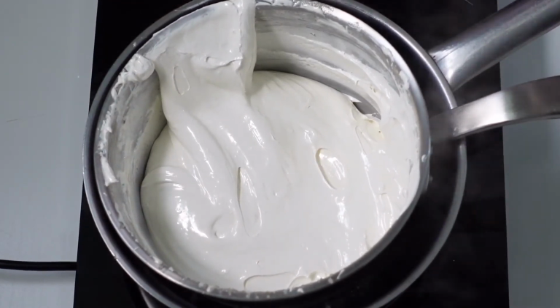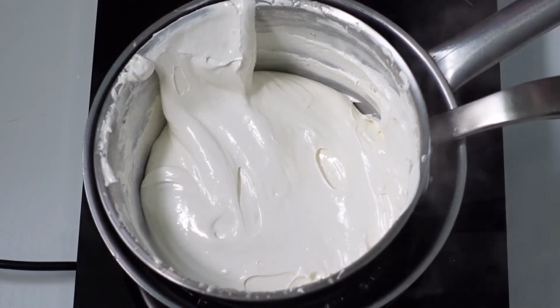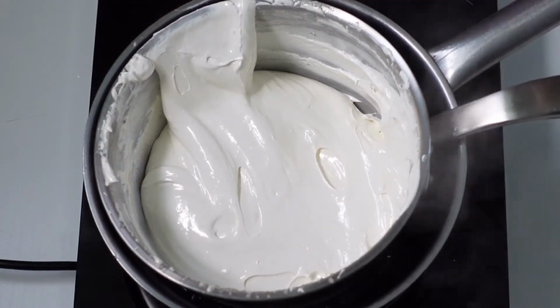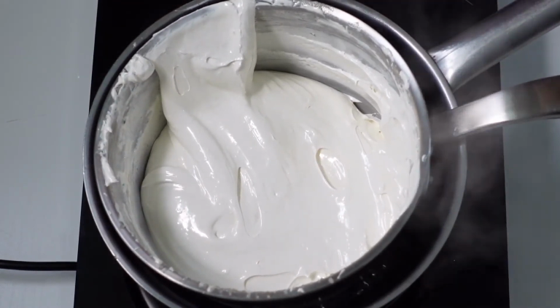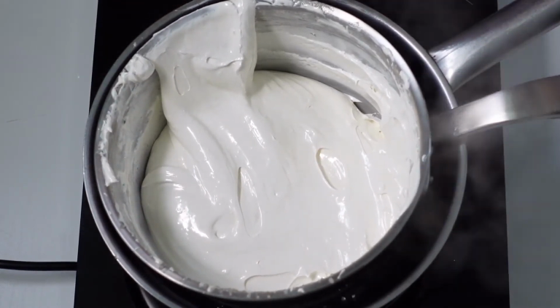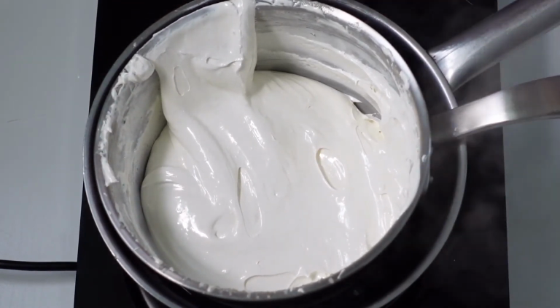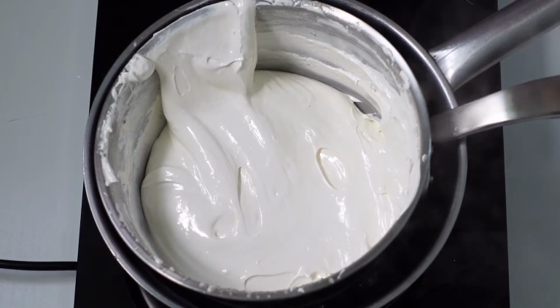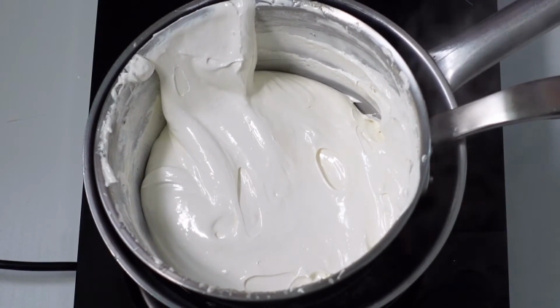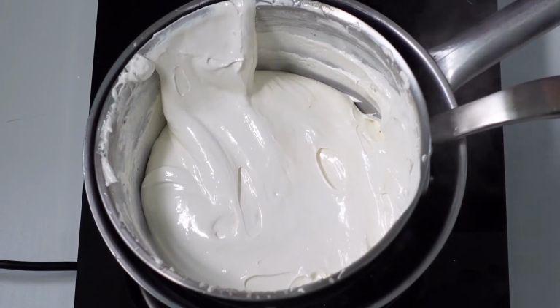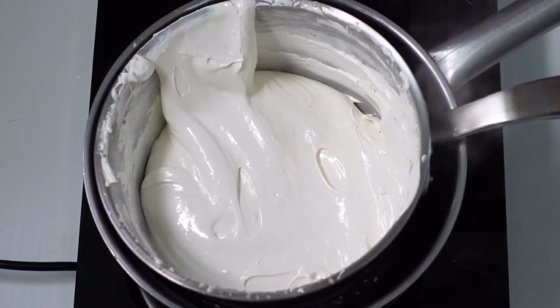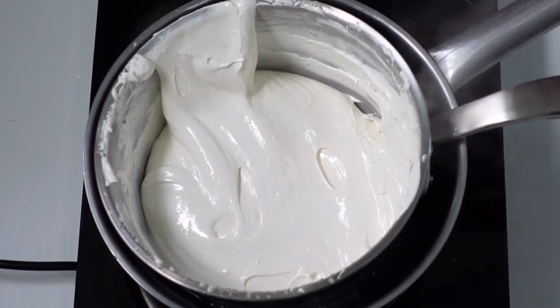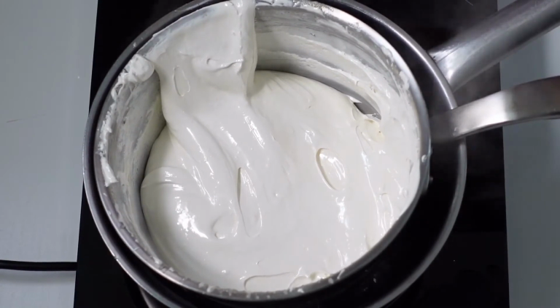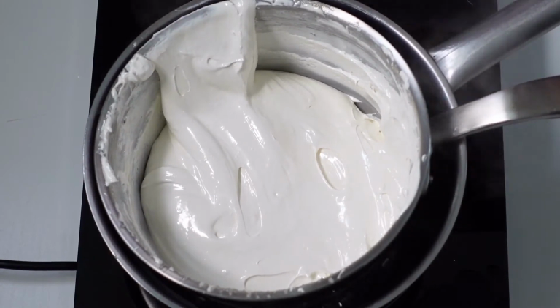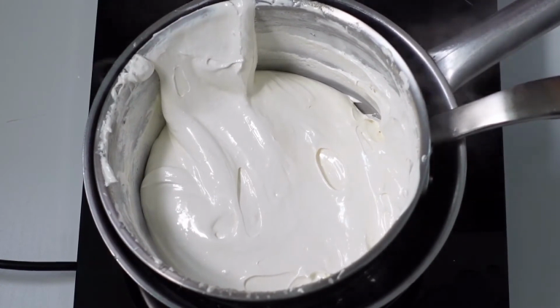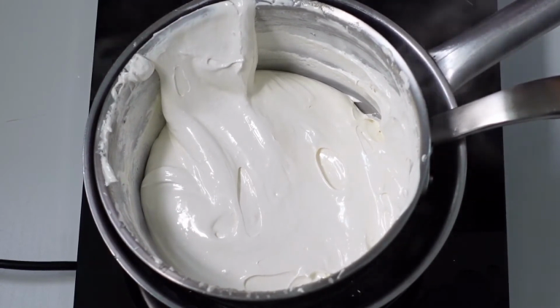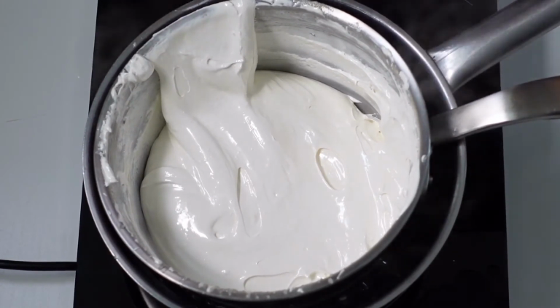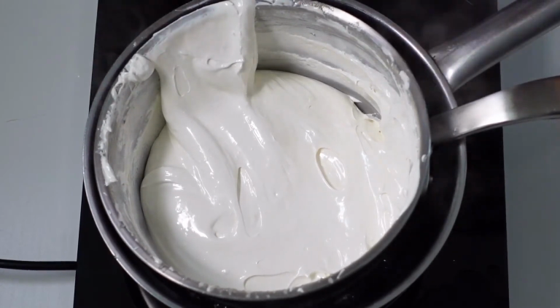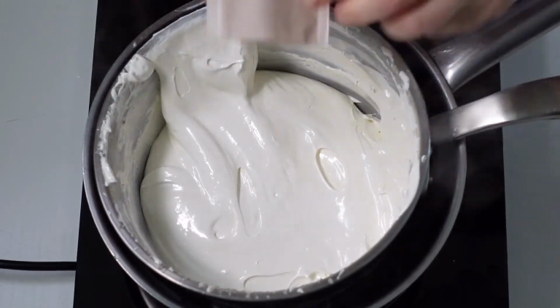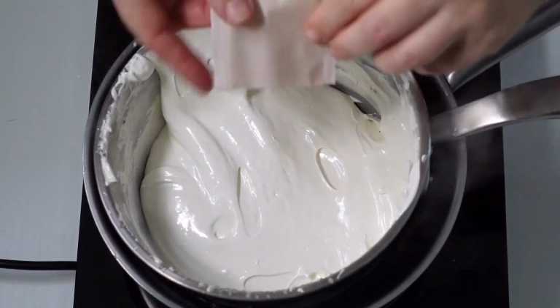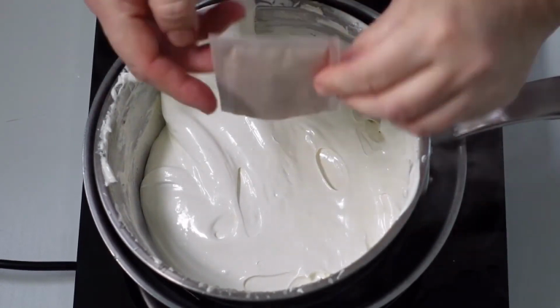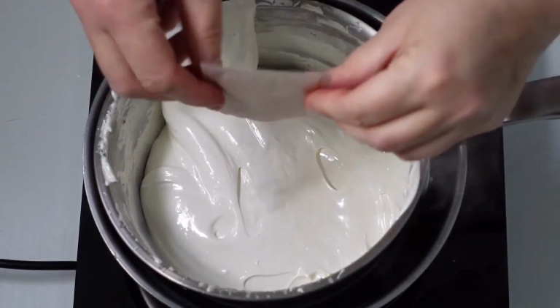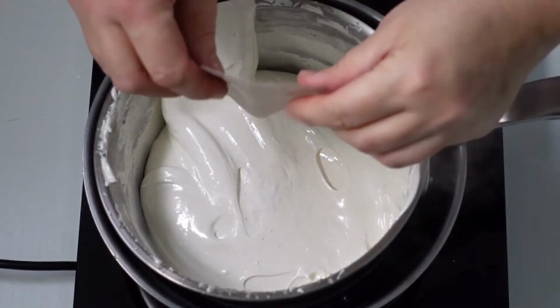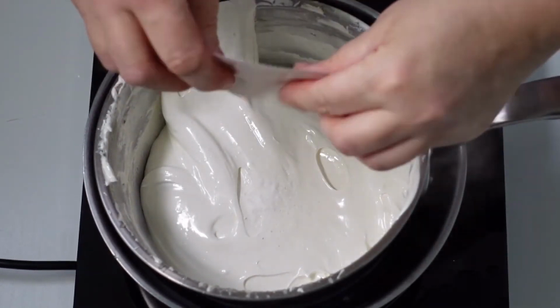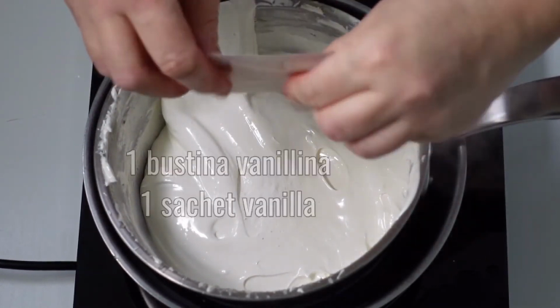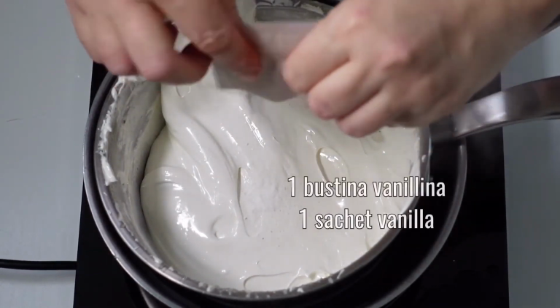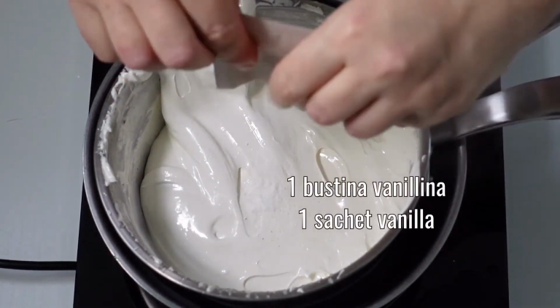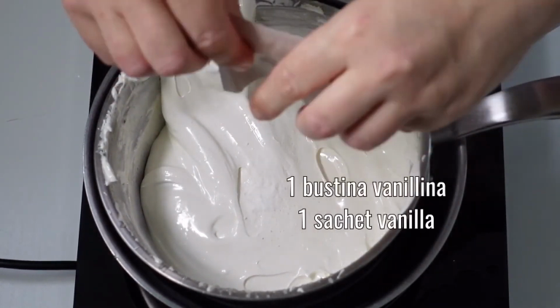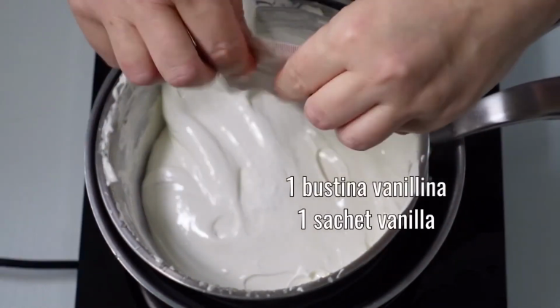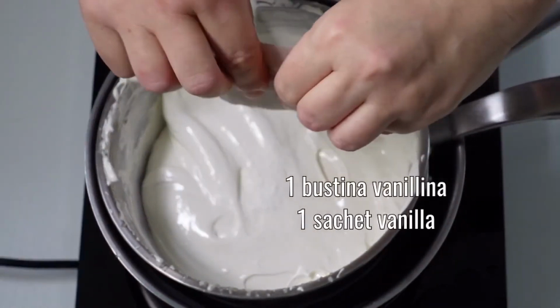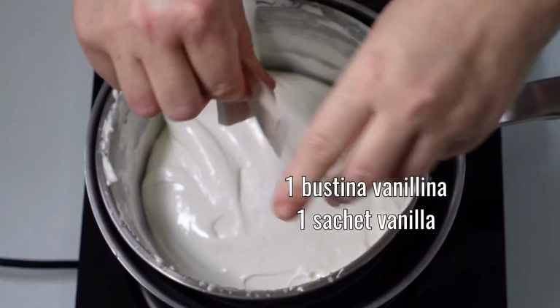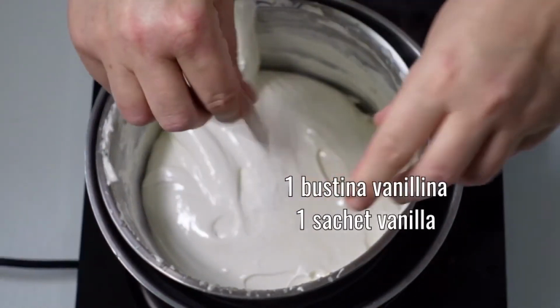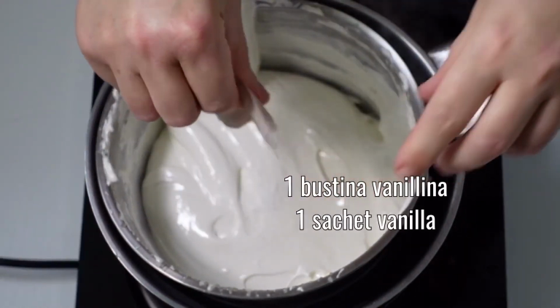After the first hour of cooking, add a sachet of vanillin, then blend one last time.